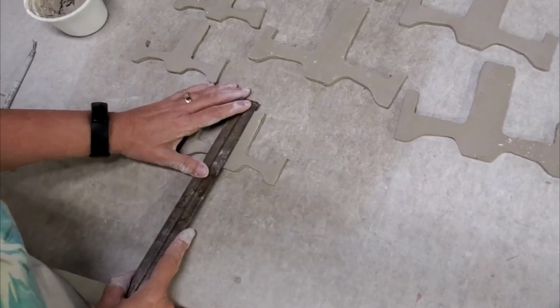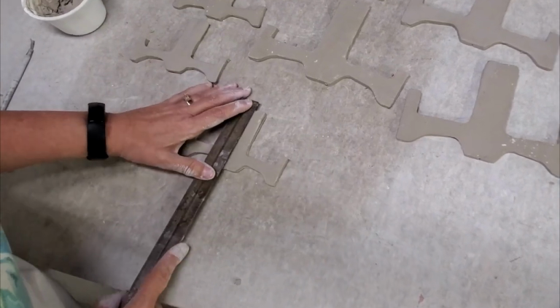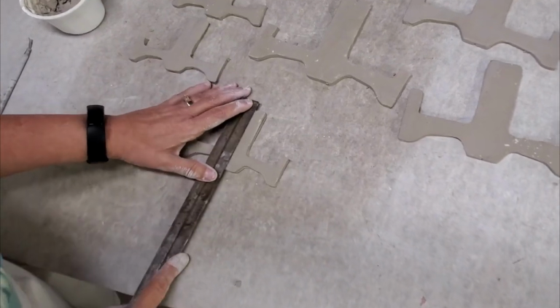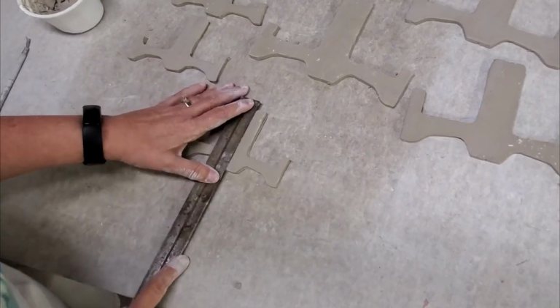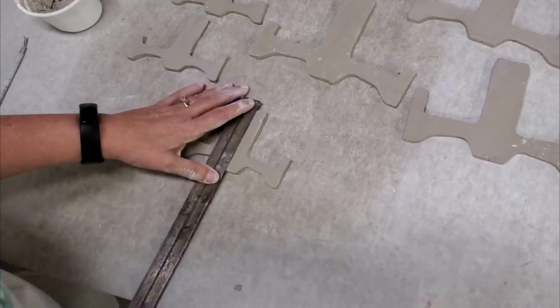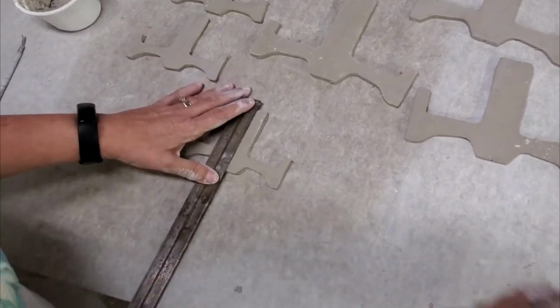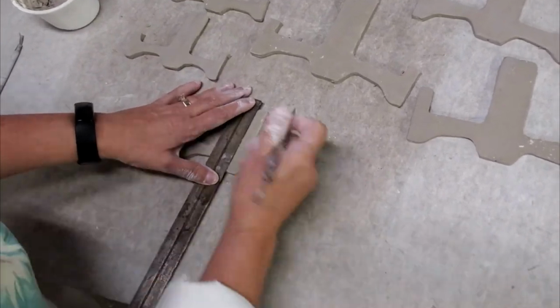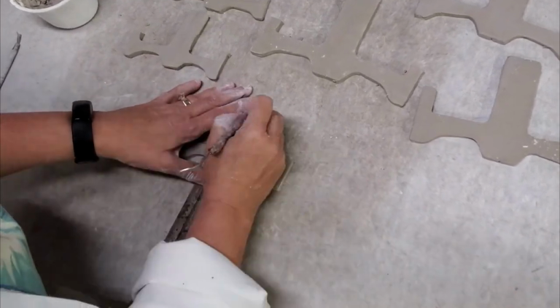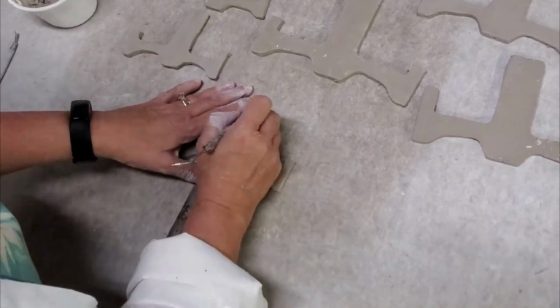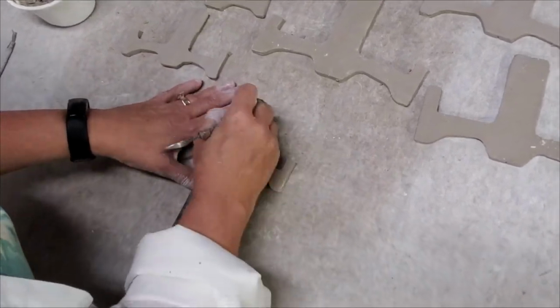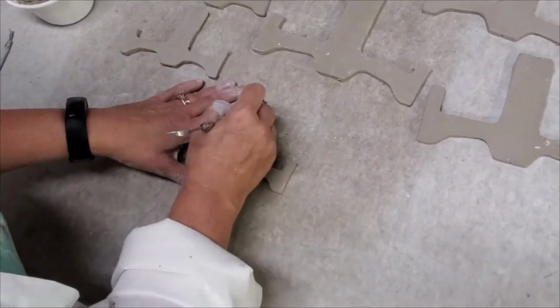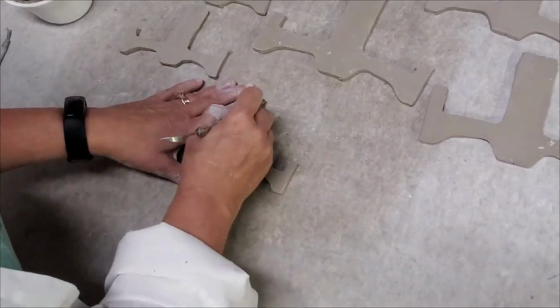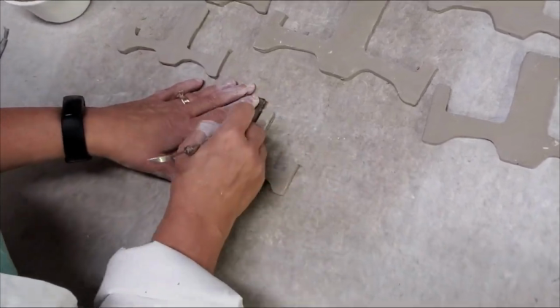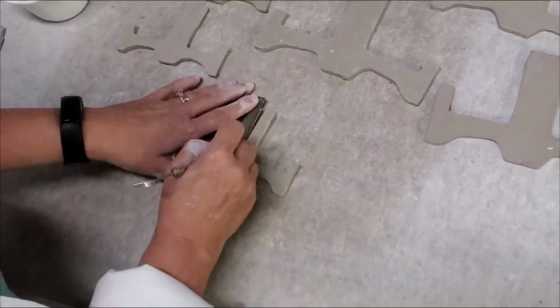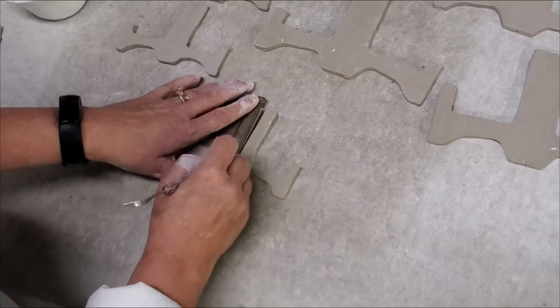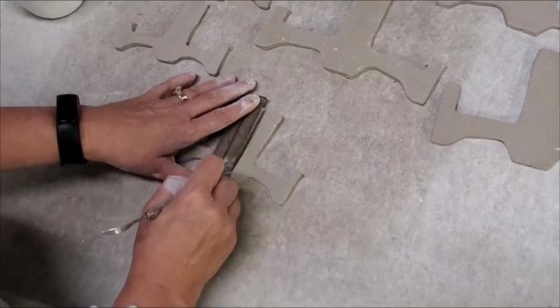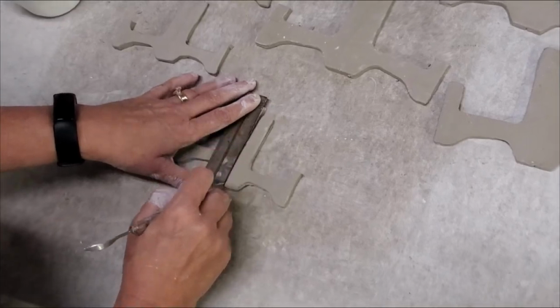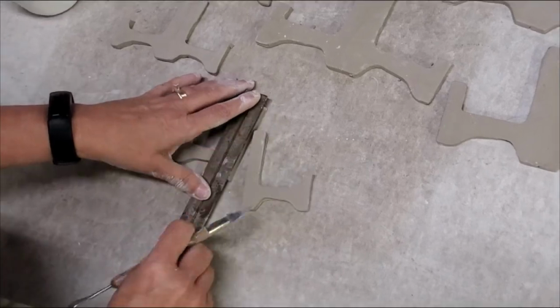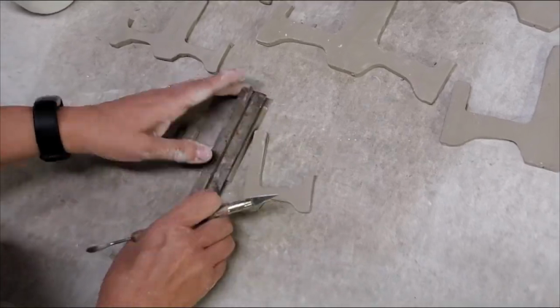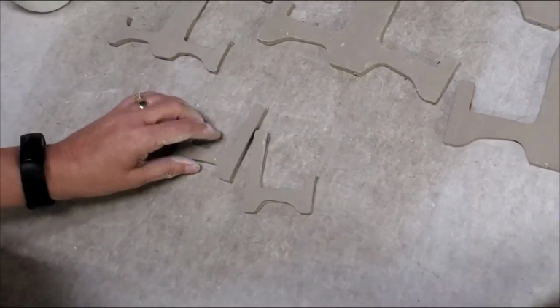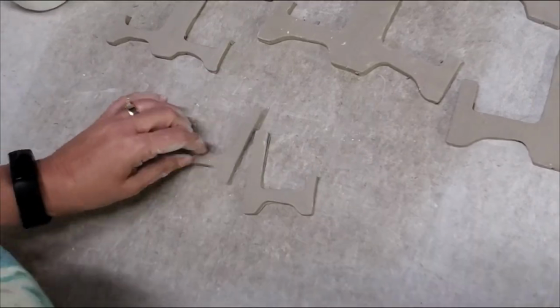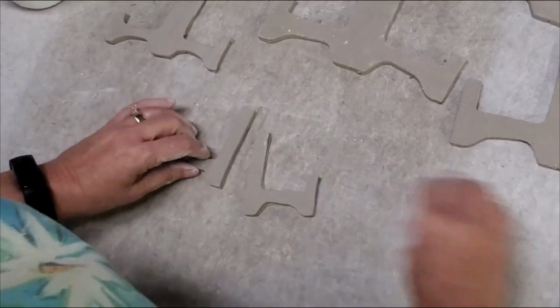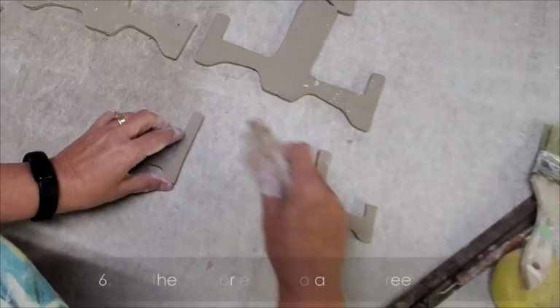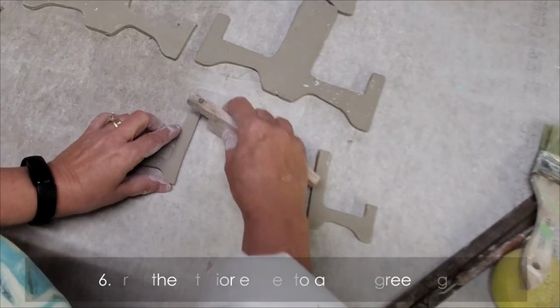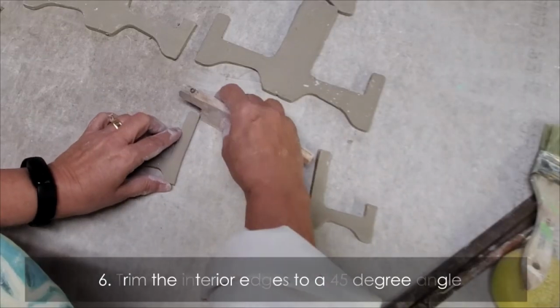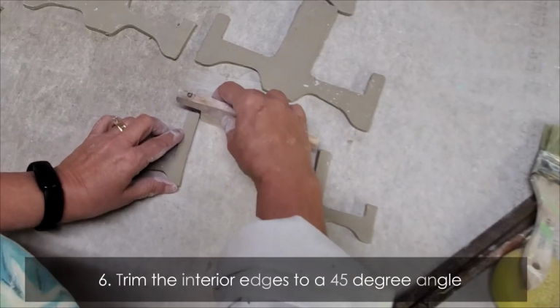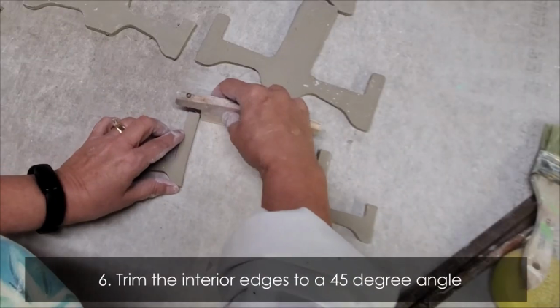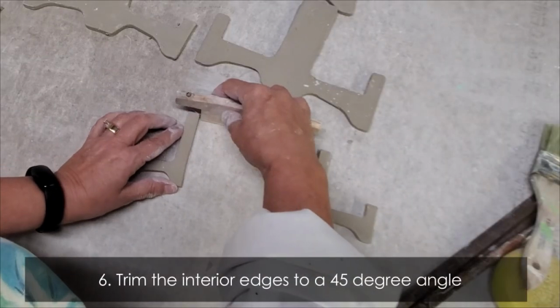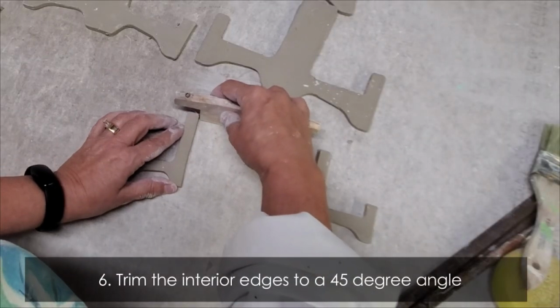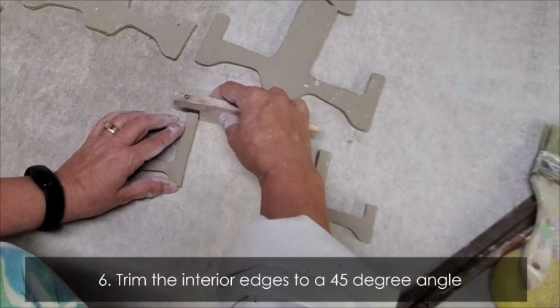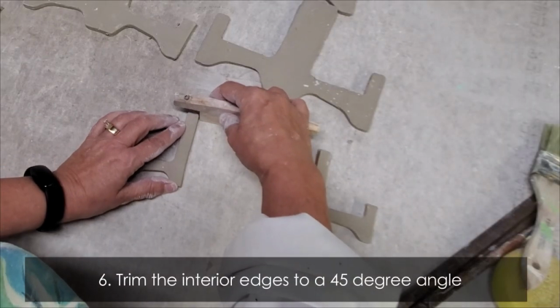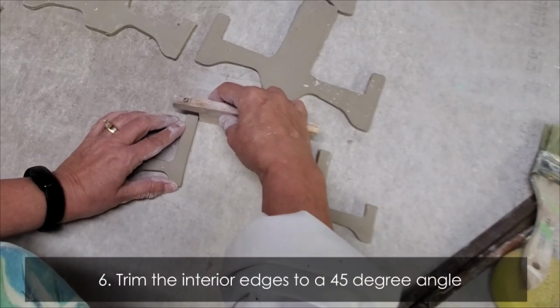We're going to bevel the interior walls to a 45-degree angle. I'll put a link to the bevel tool in the description below.